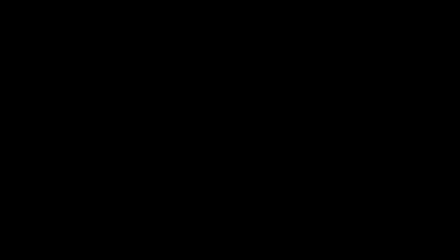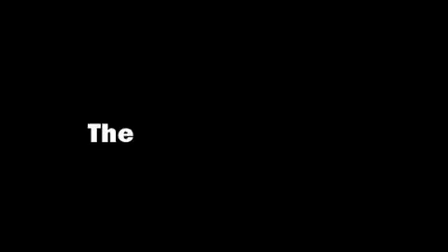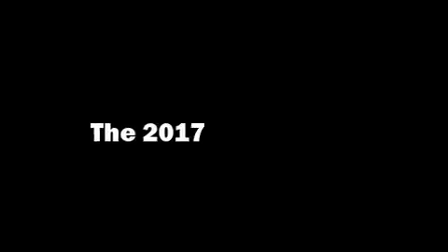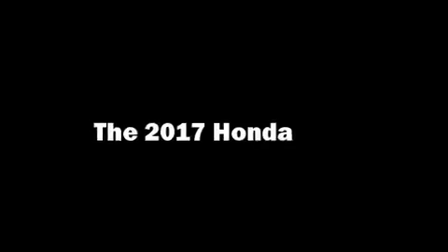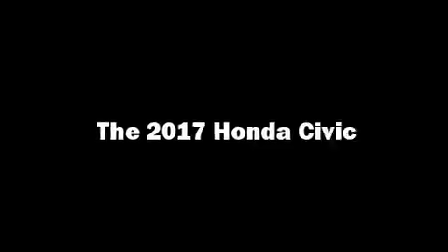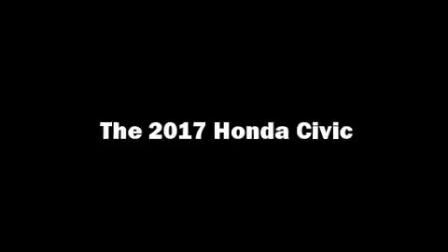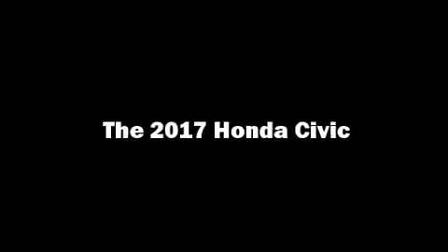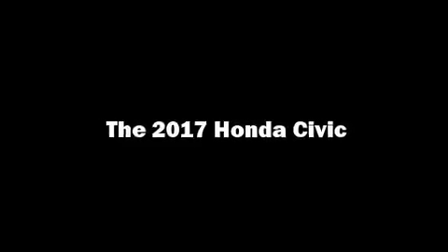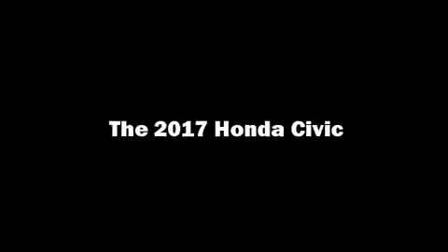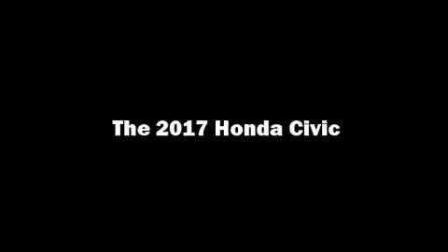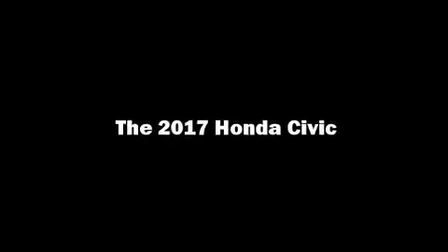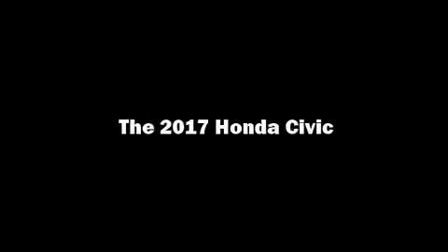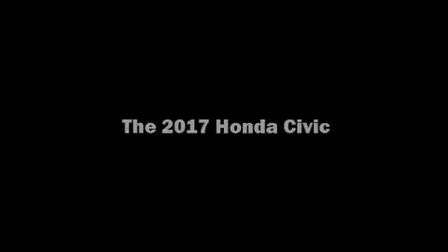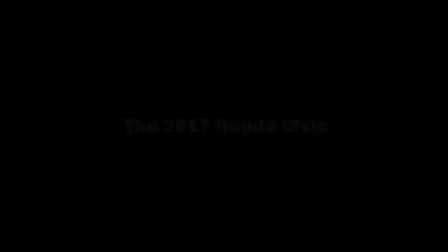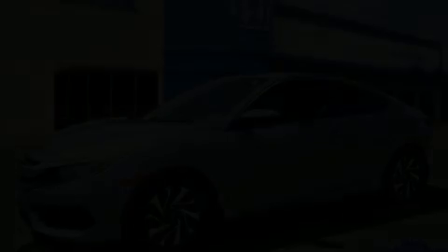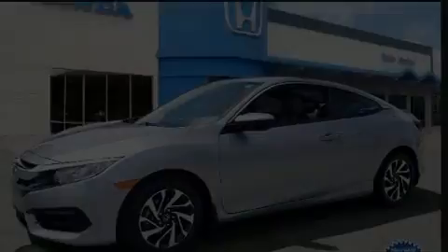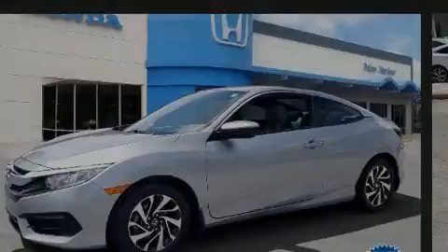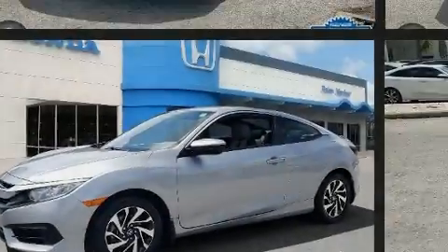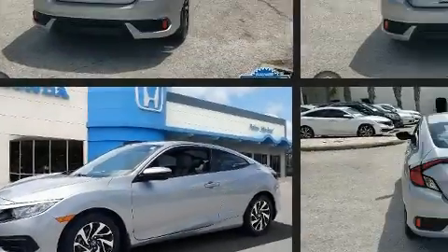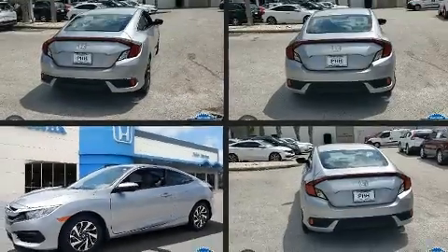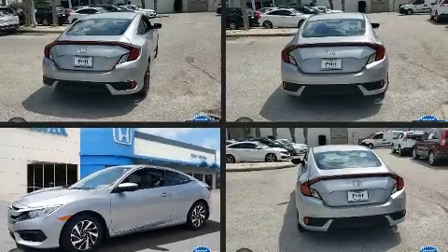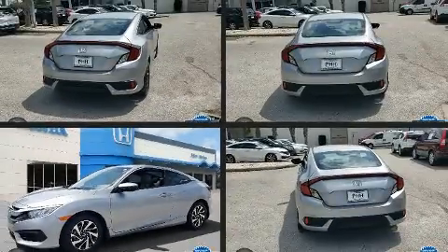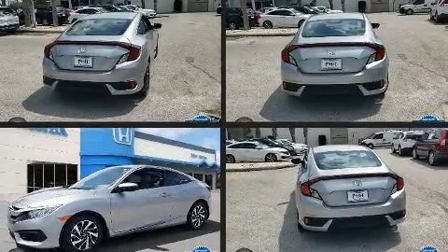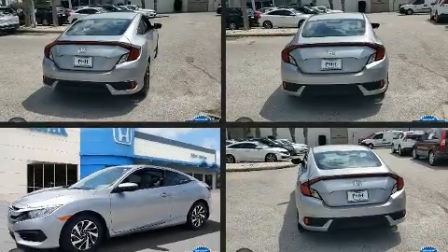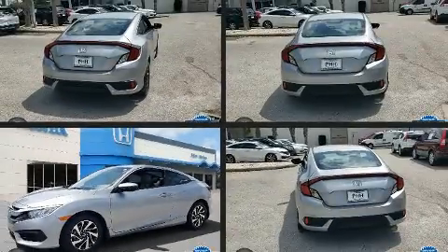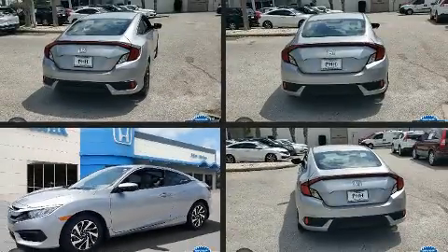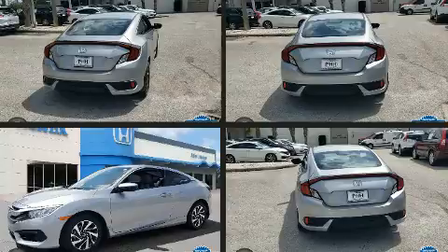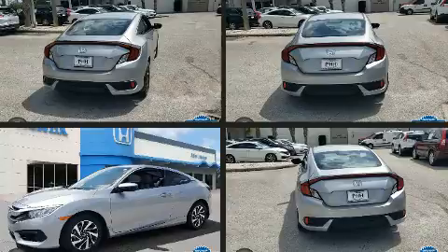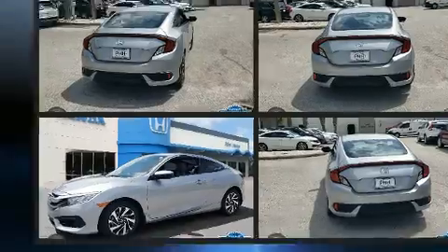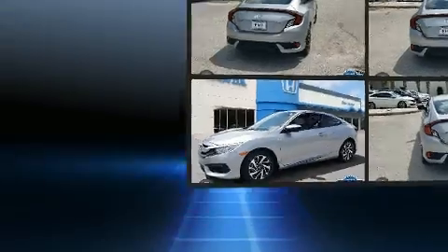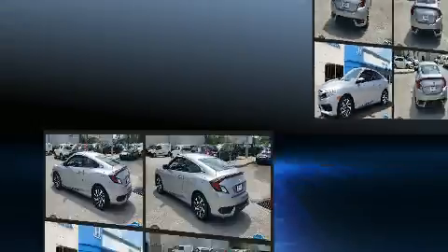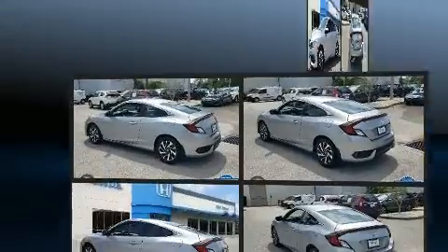Introducing the 2017 Honda Civic. This two-door, five-passenger coupe still has less than 10,000 miles.